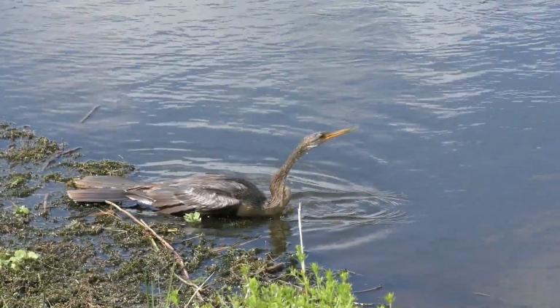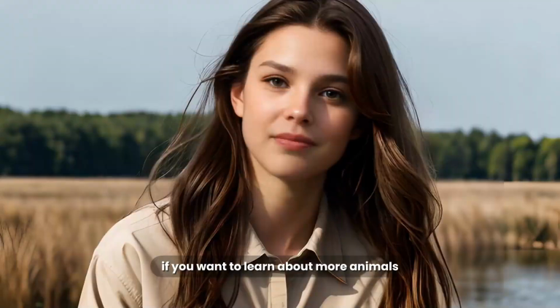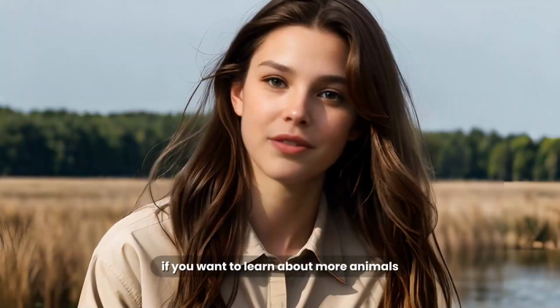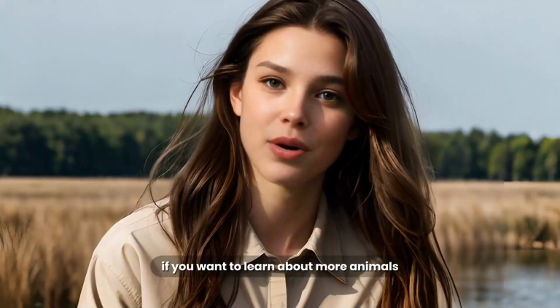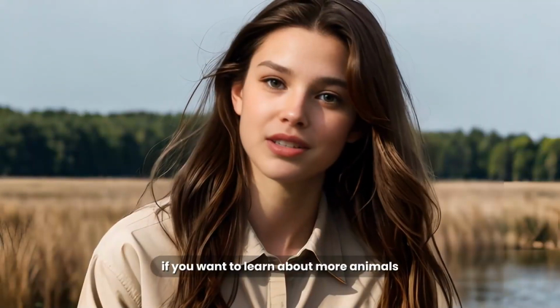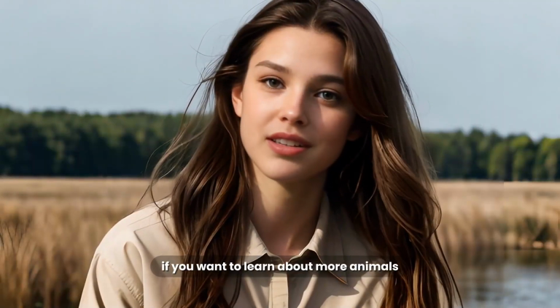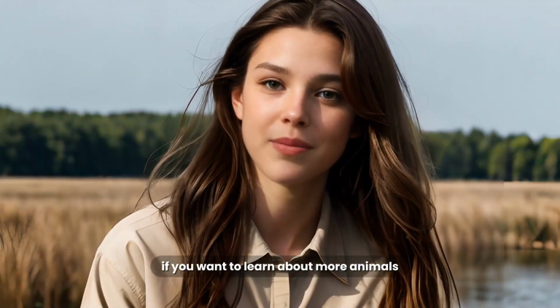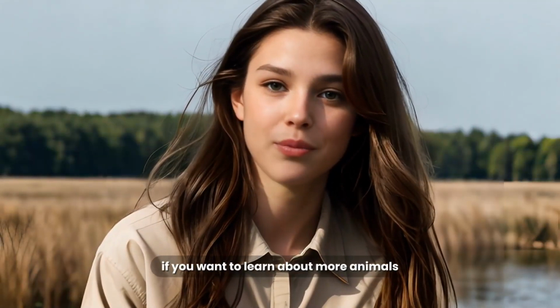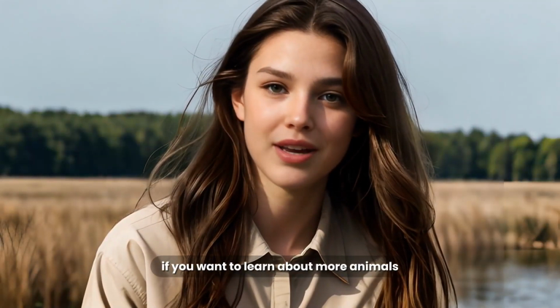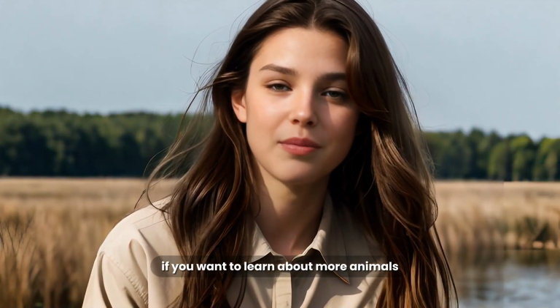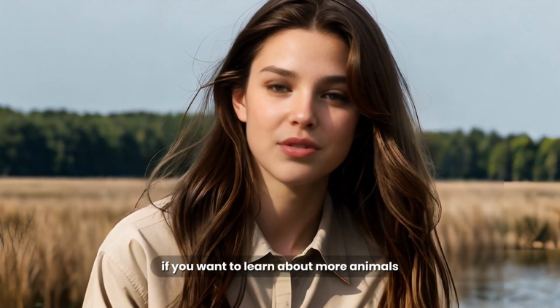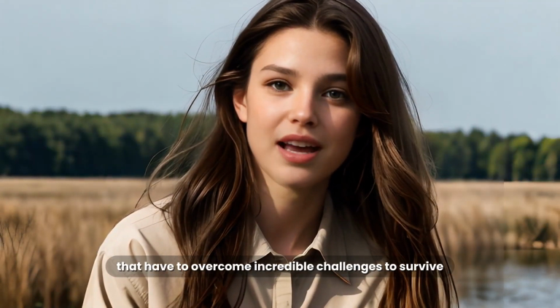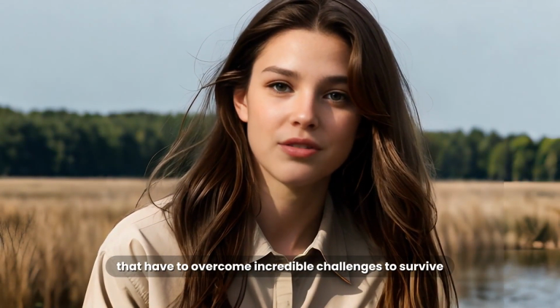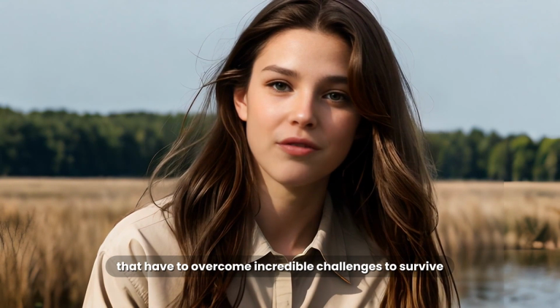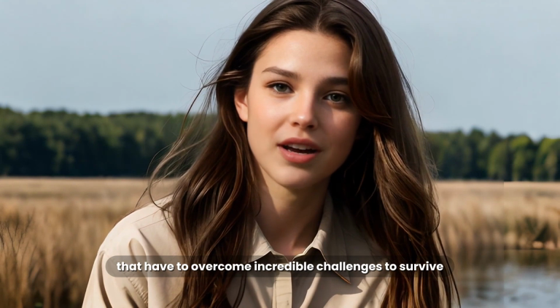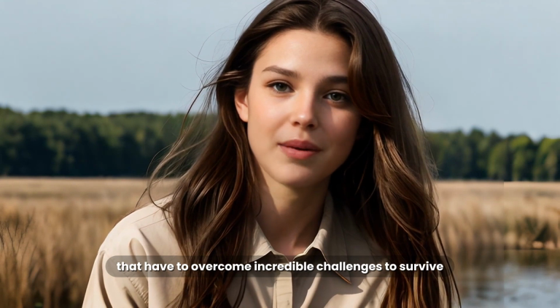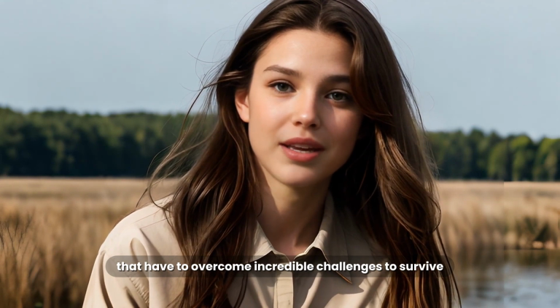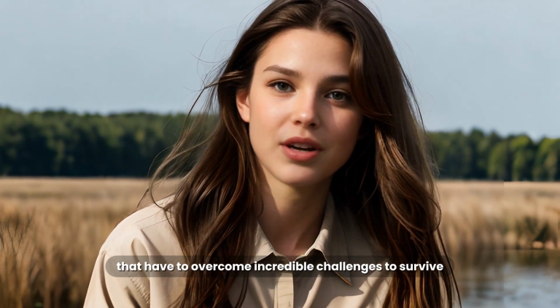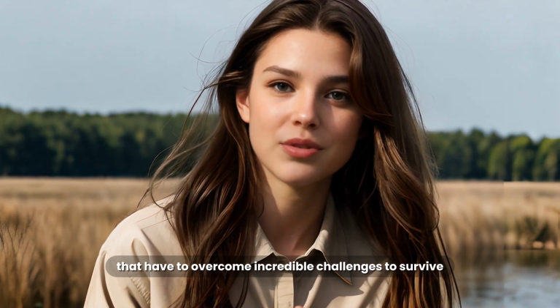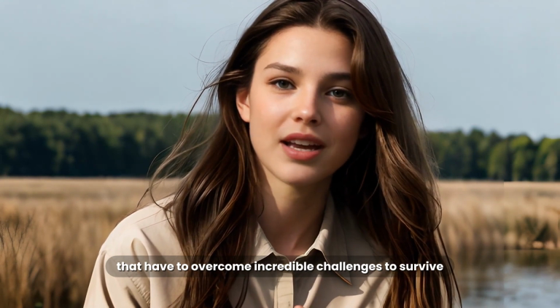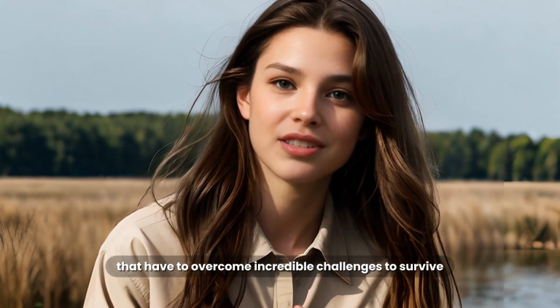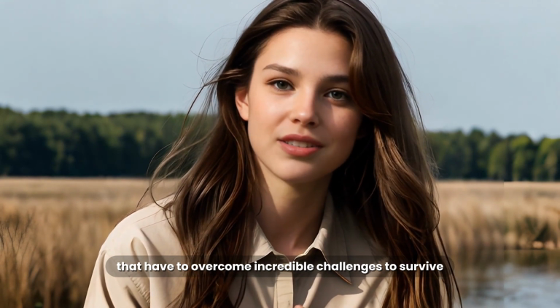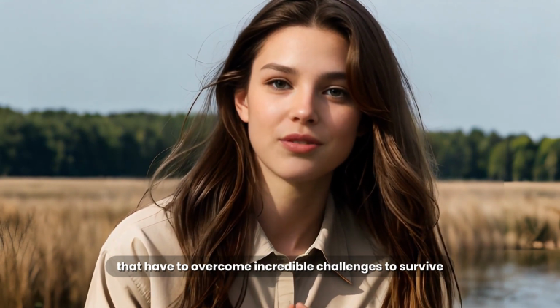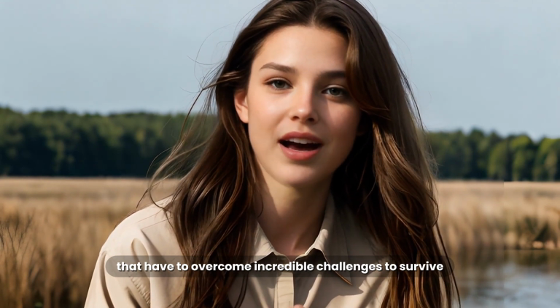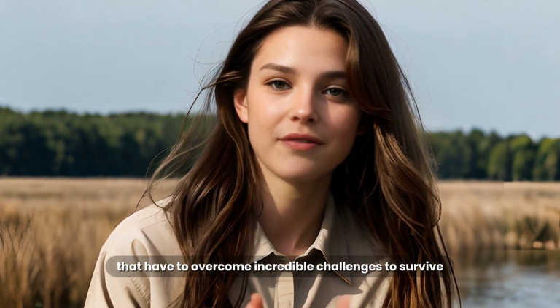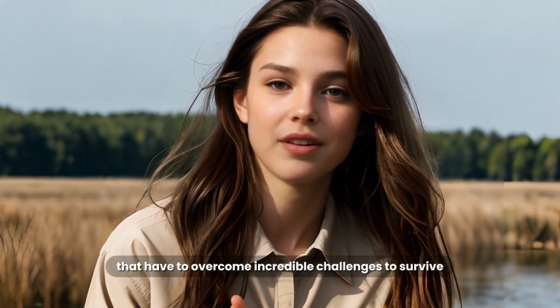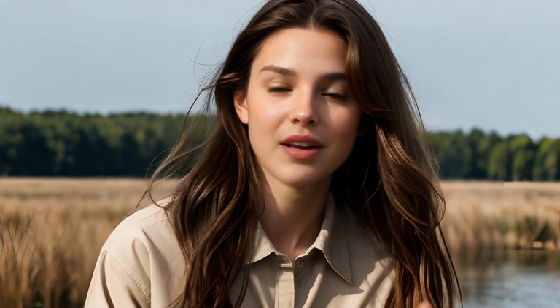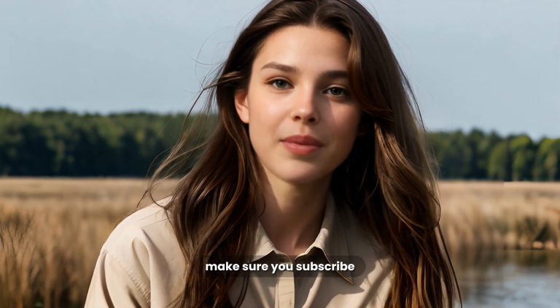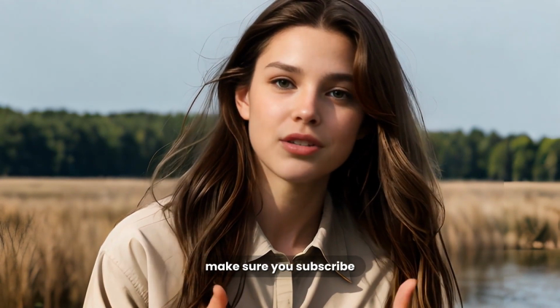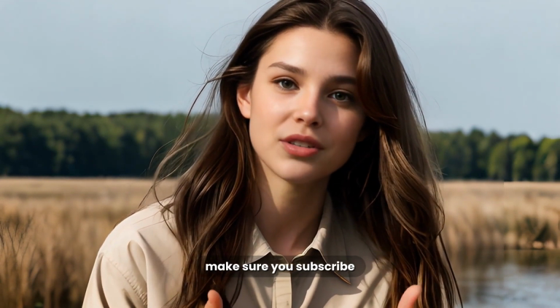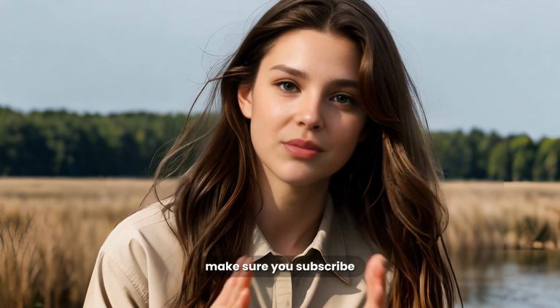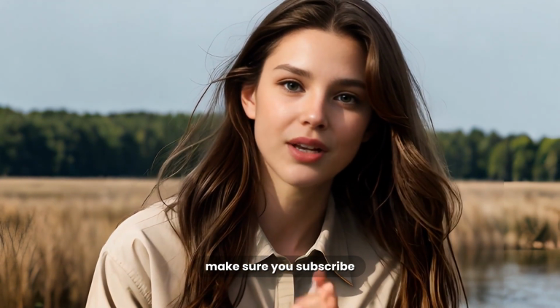If you want to learn about more animals that have to overcome incredible challenges to survive, make sure you subscribe.